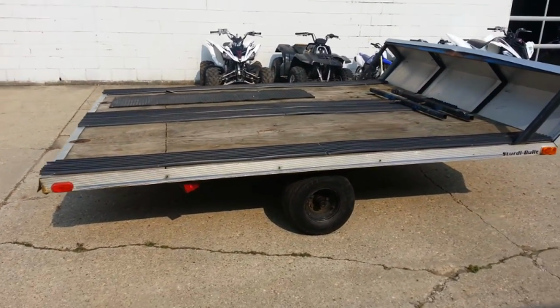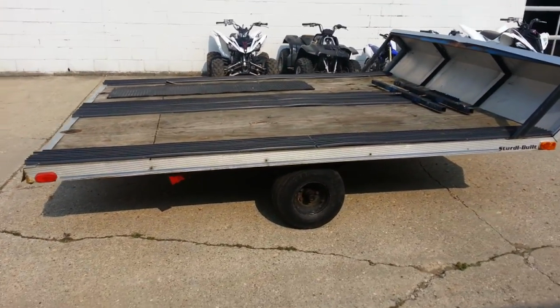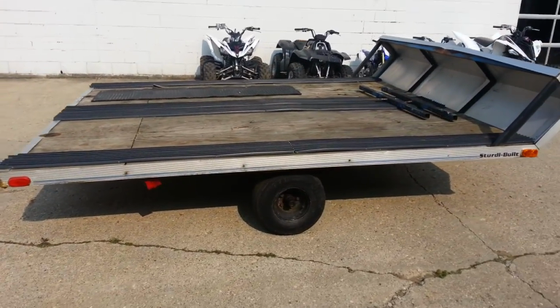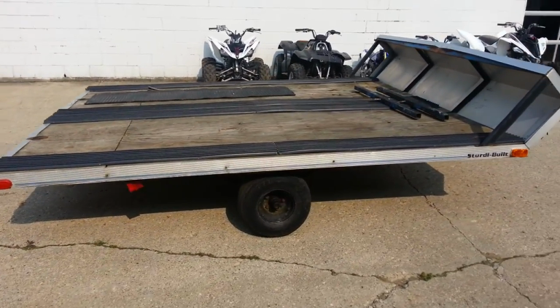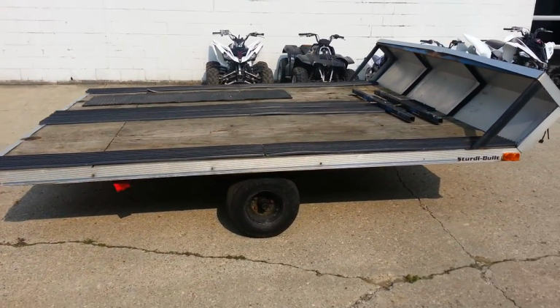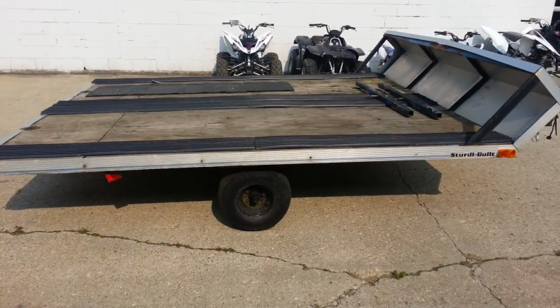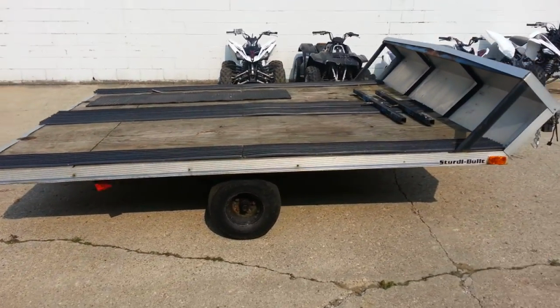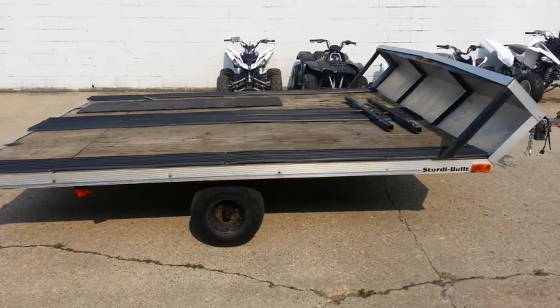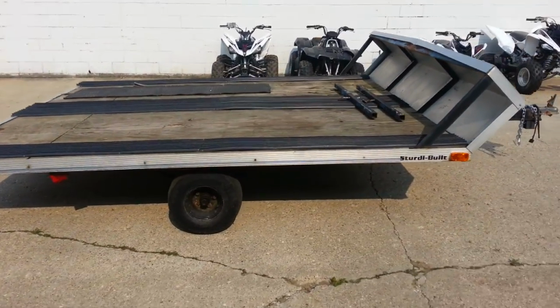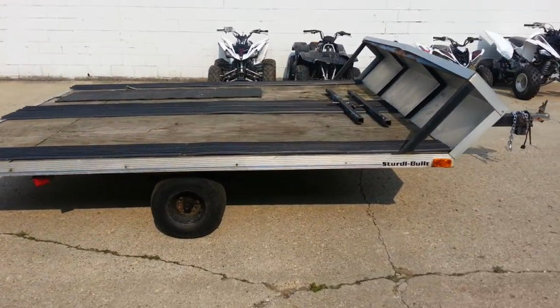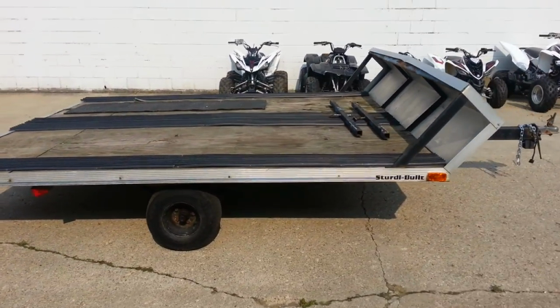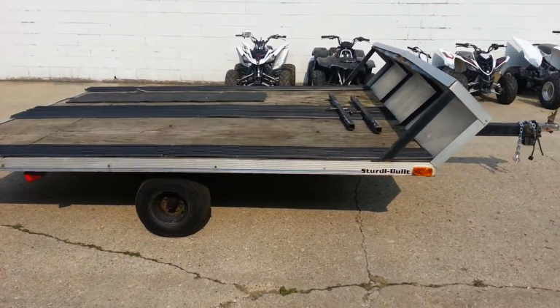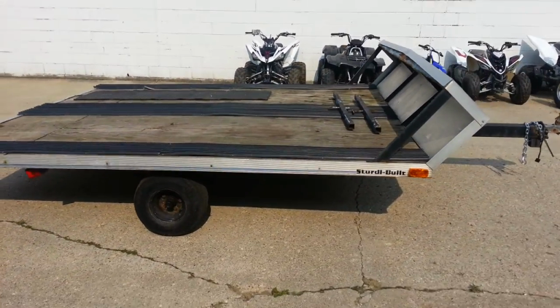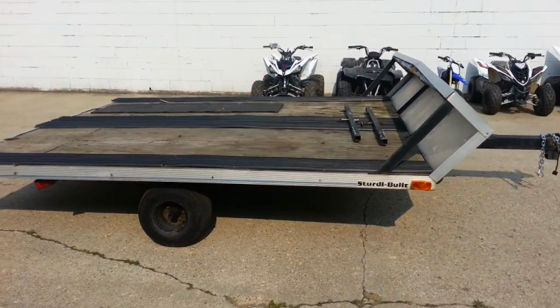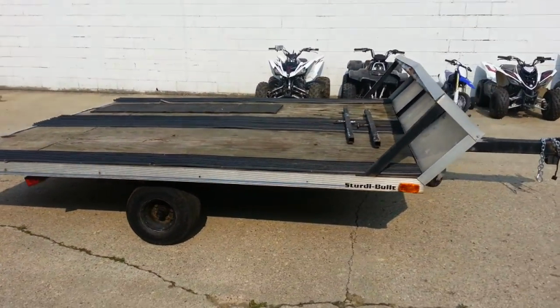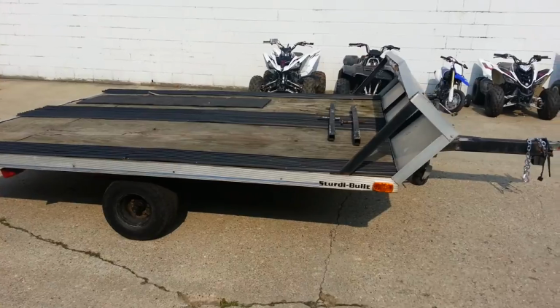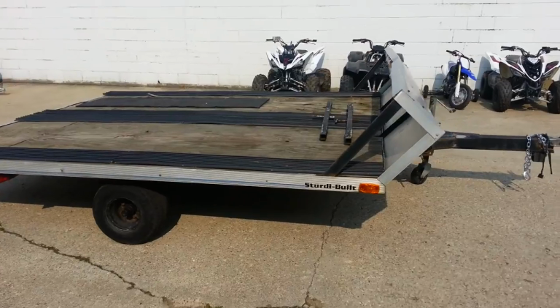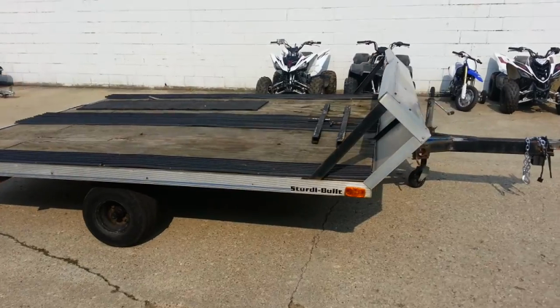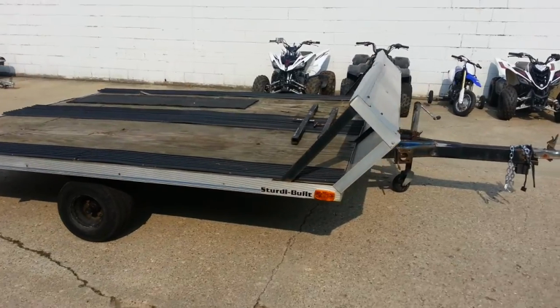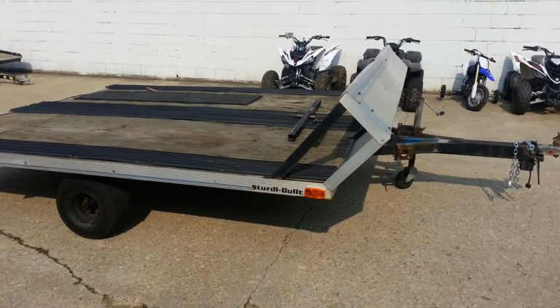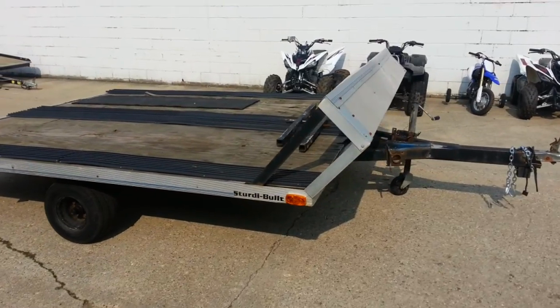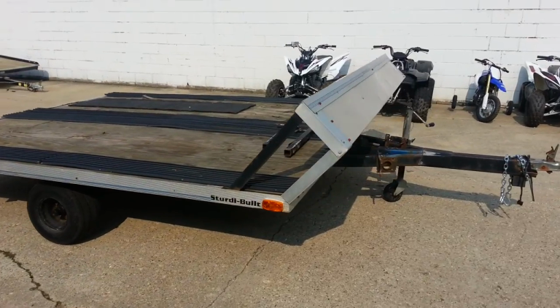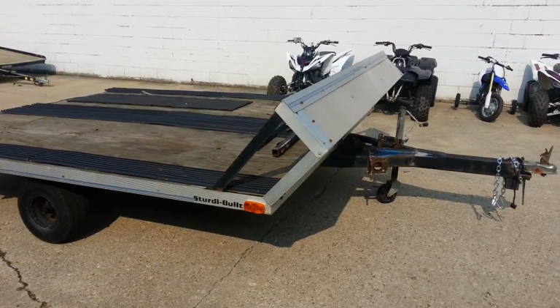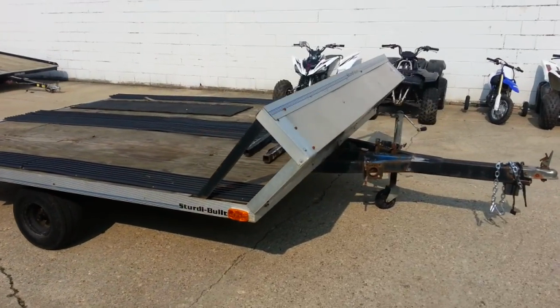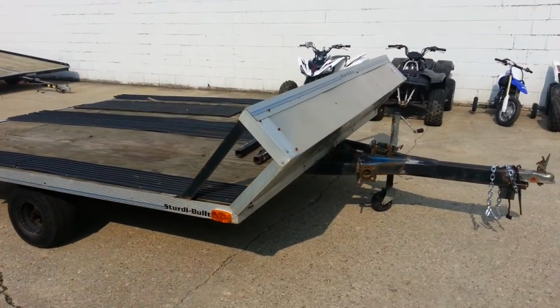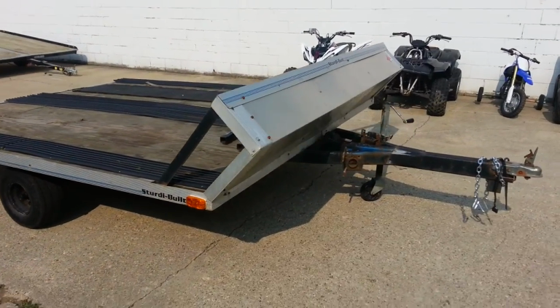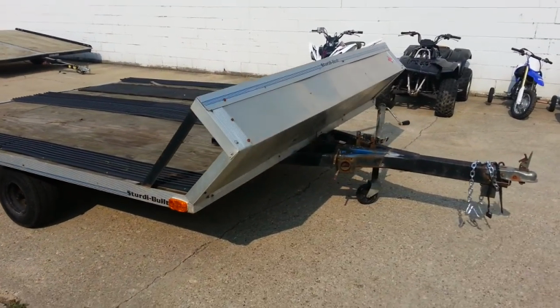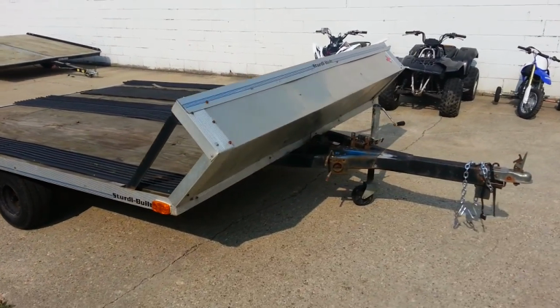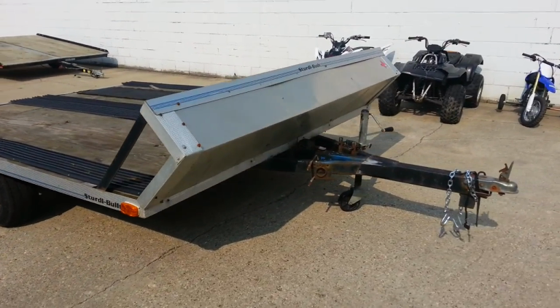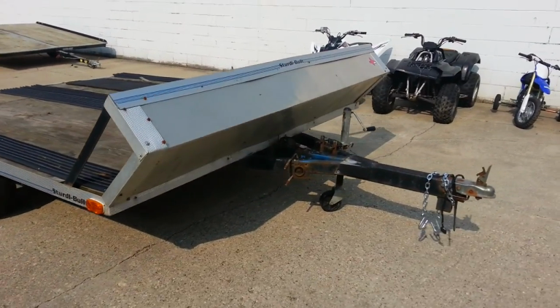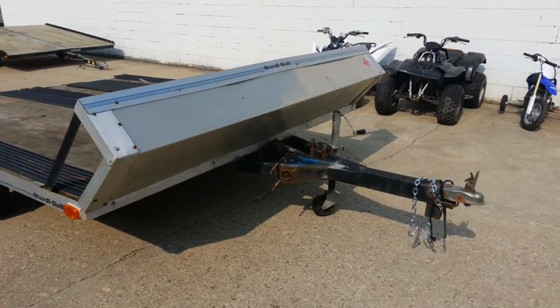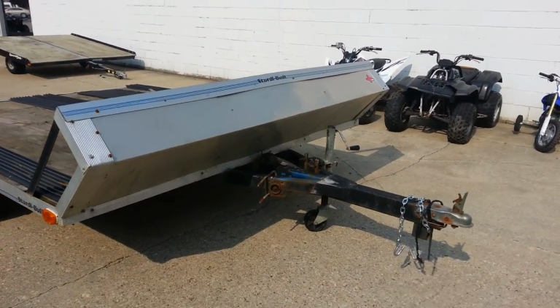If you go to ApprovalPowerSports.com, you can see over 300 used vehicles in inventory.